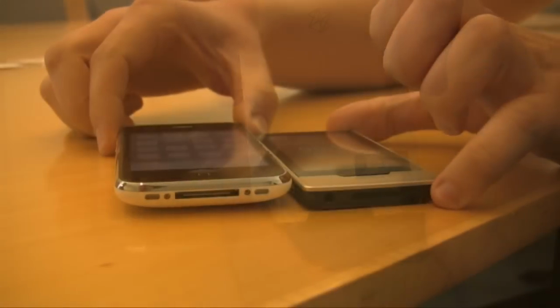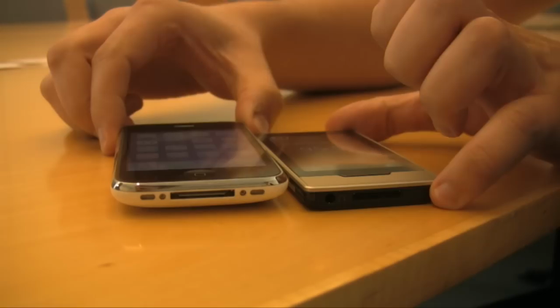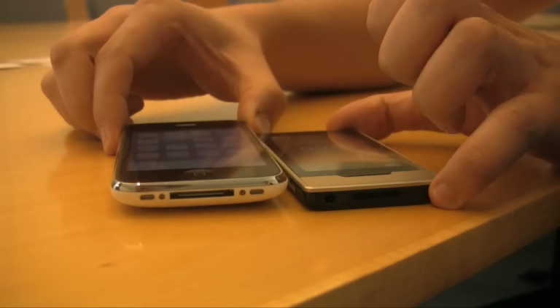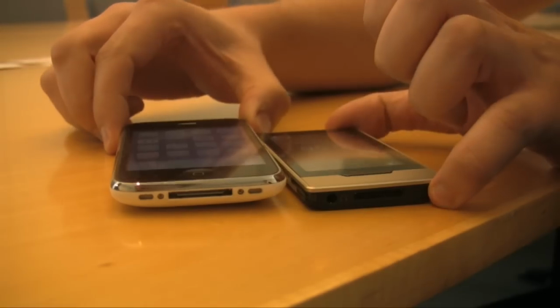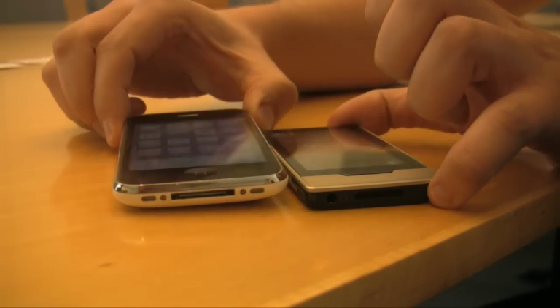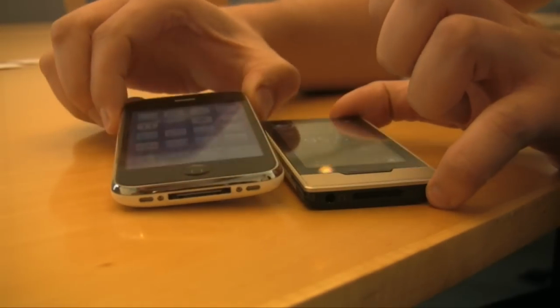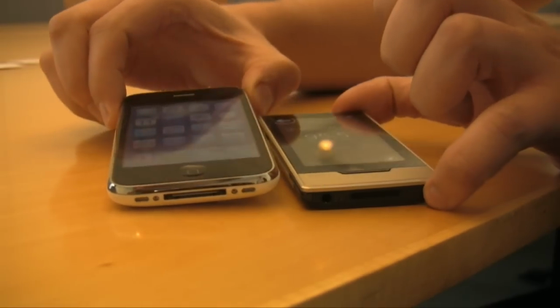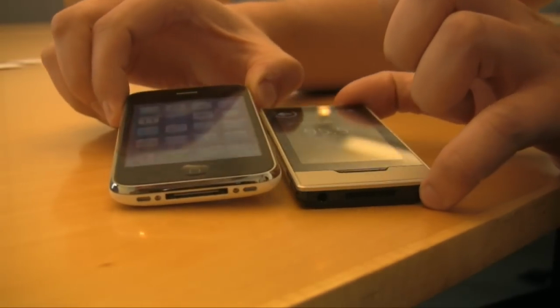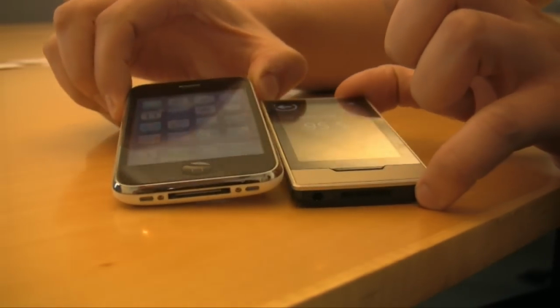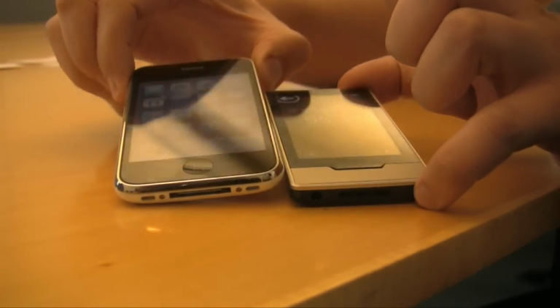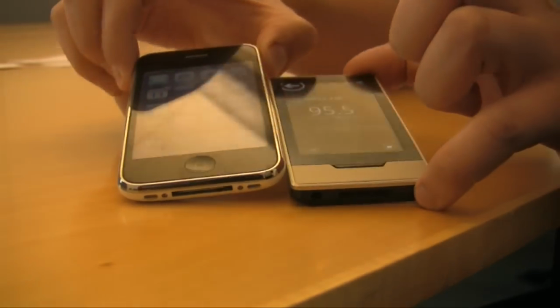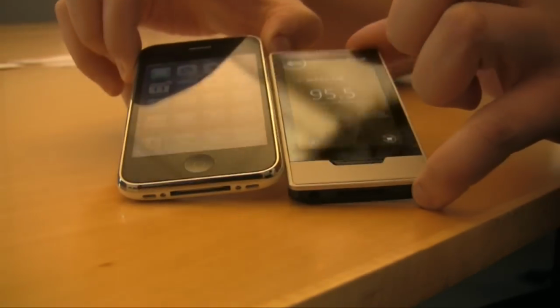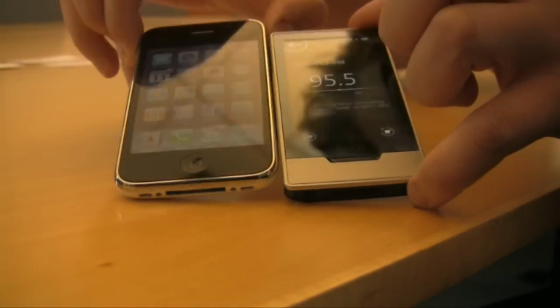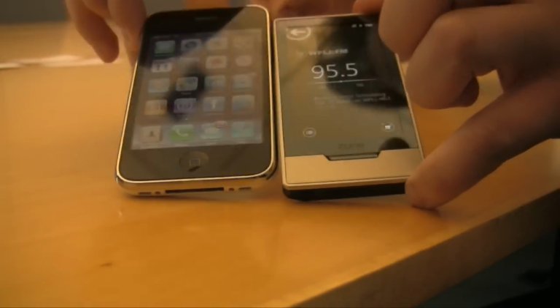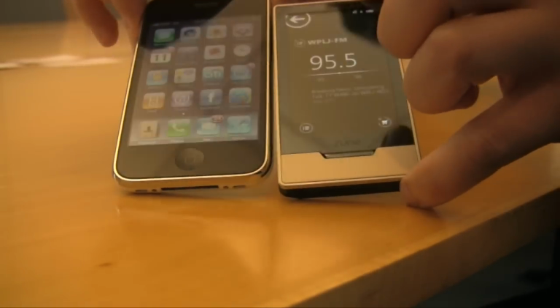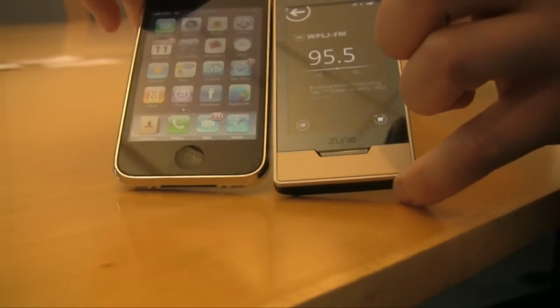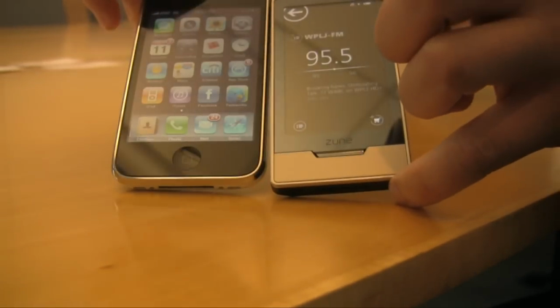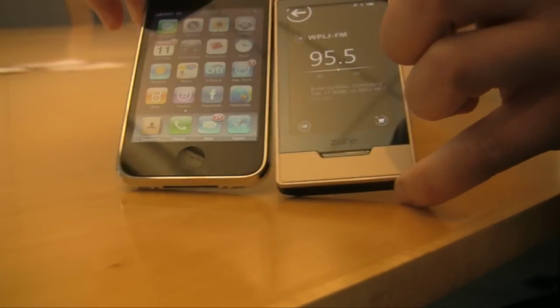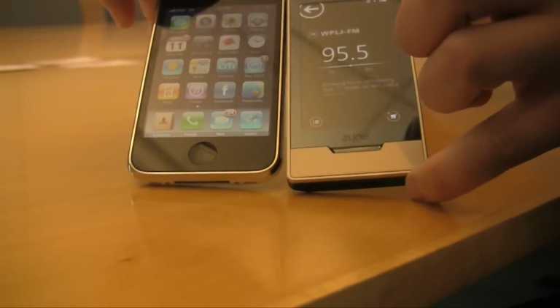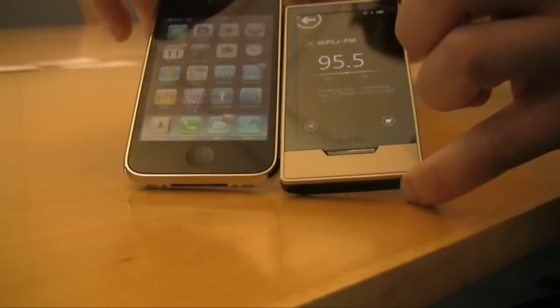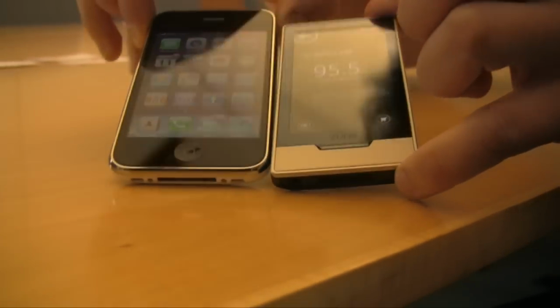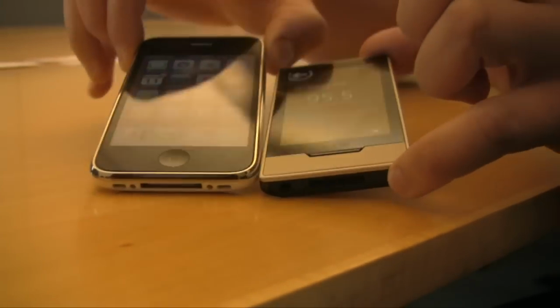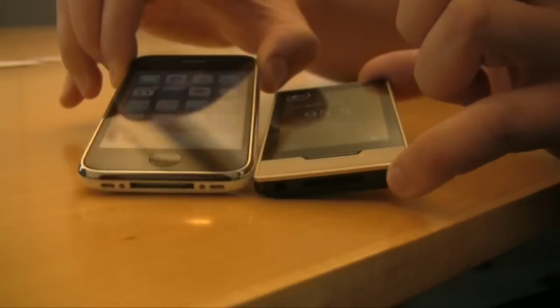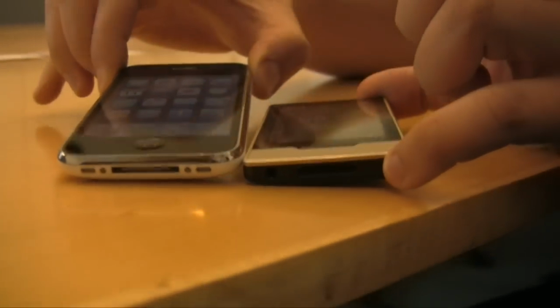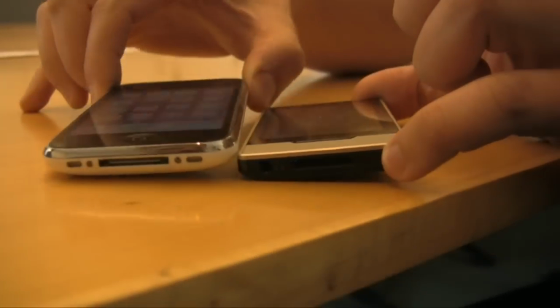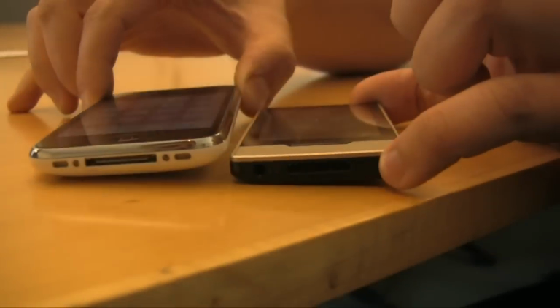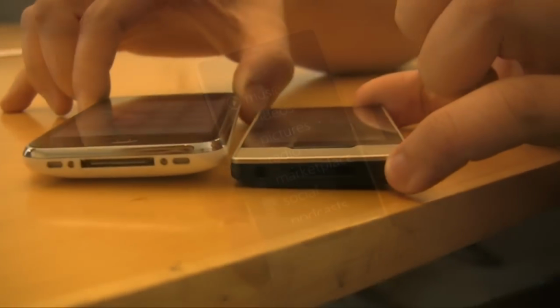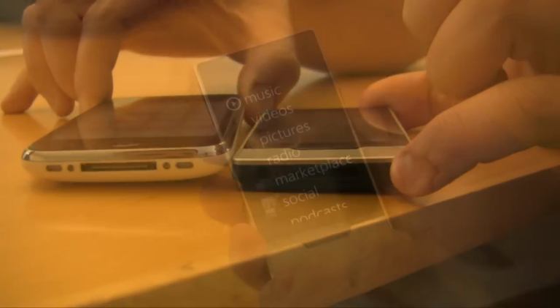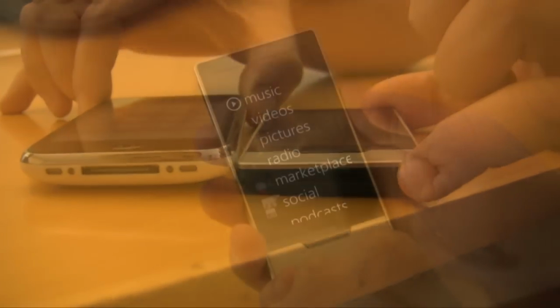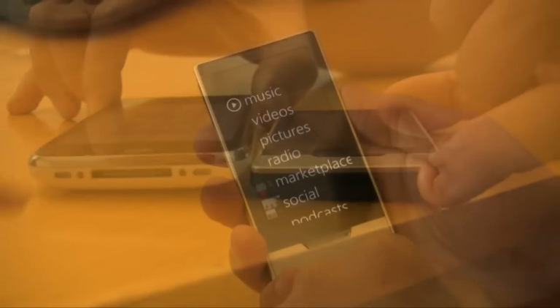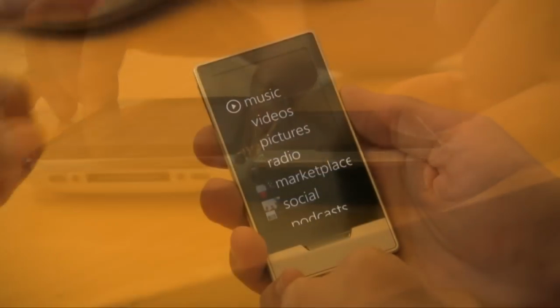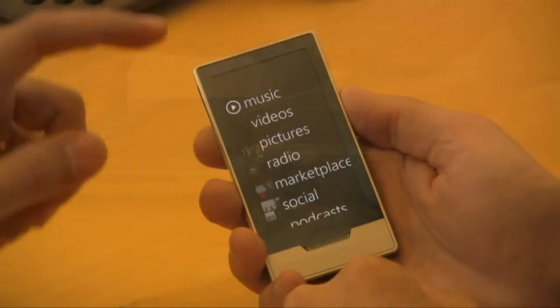And as you can see, the player is incredibly skinny, although that's an iPhone, not an iPod Touch. You get the idea.